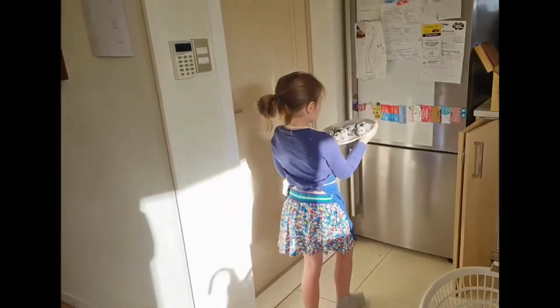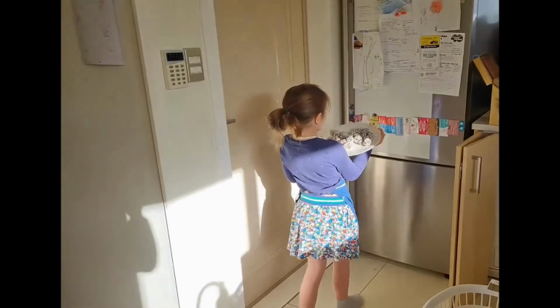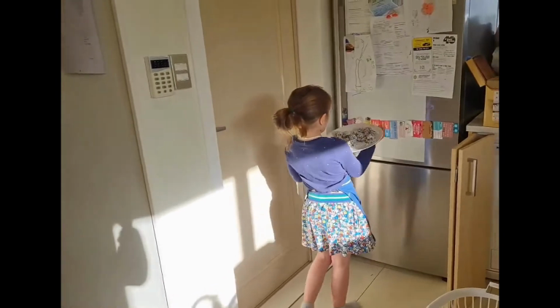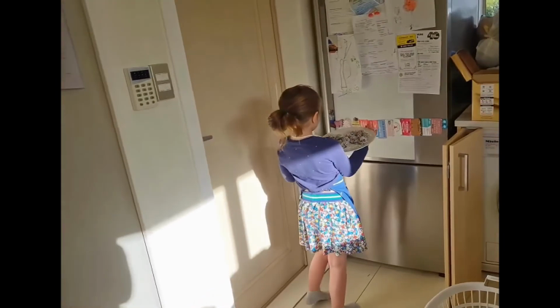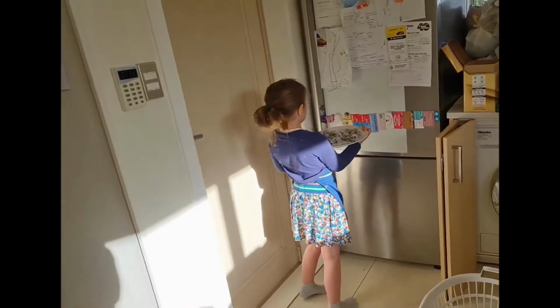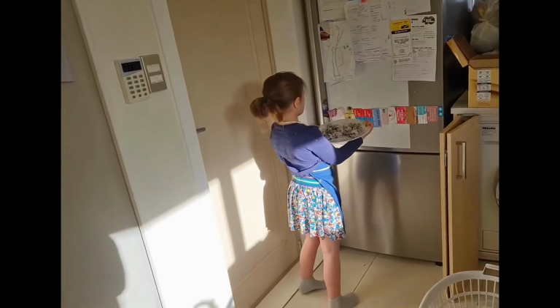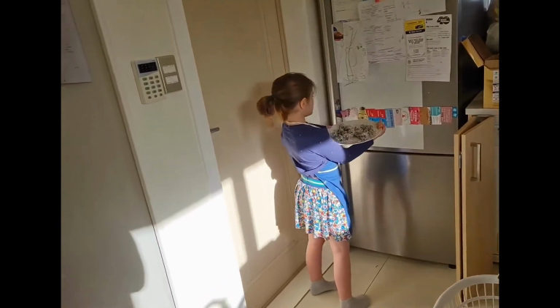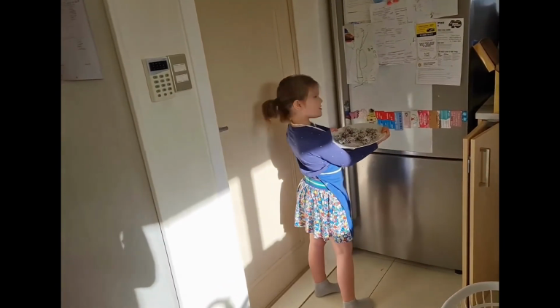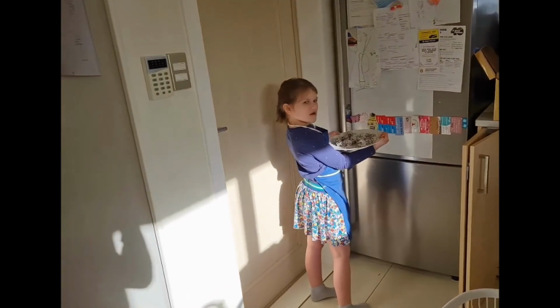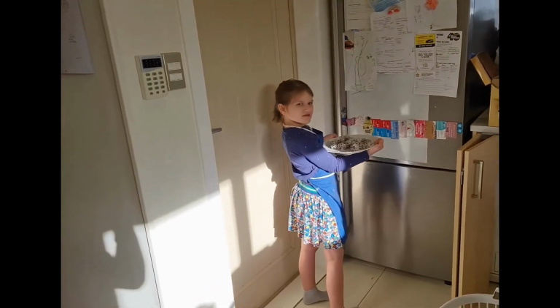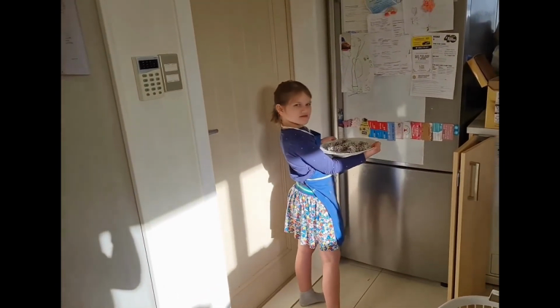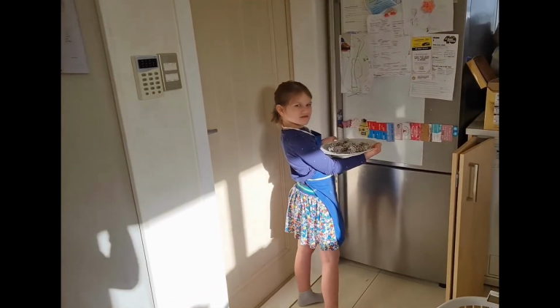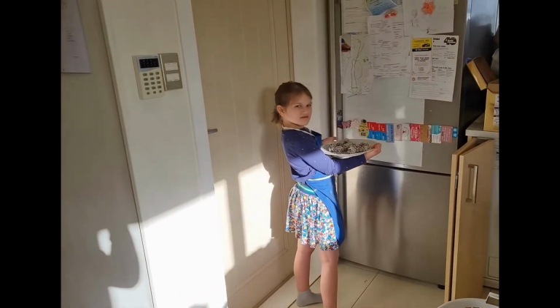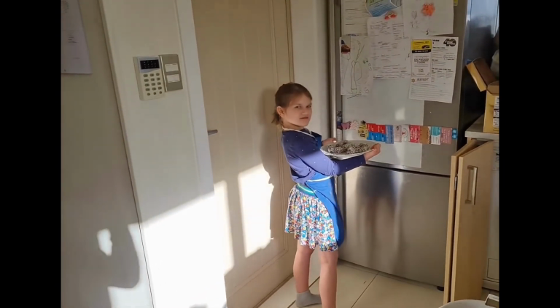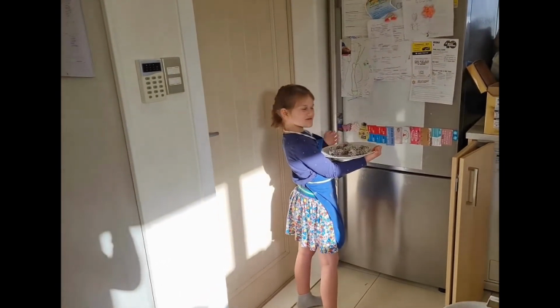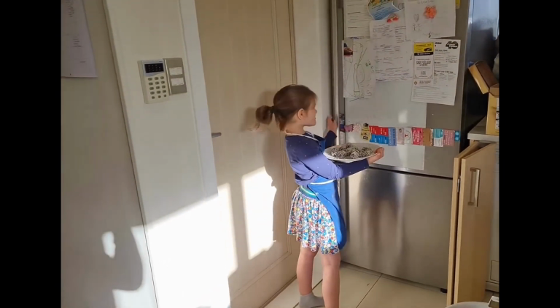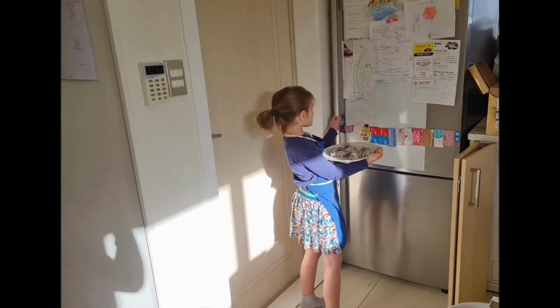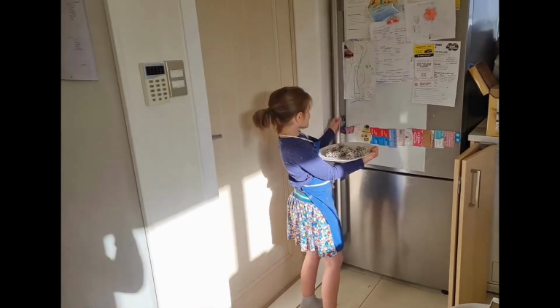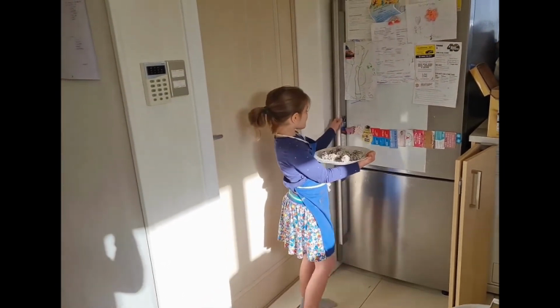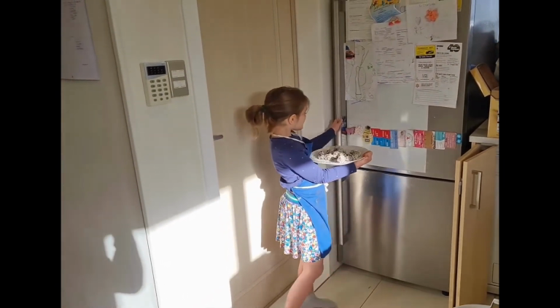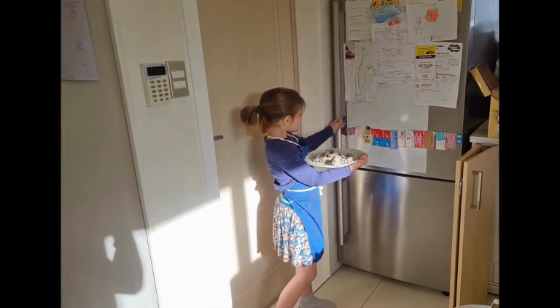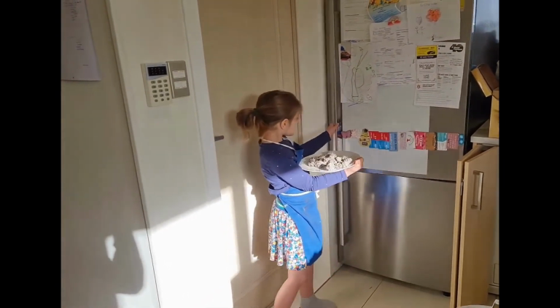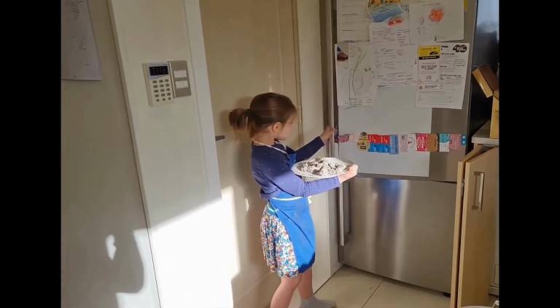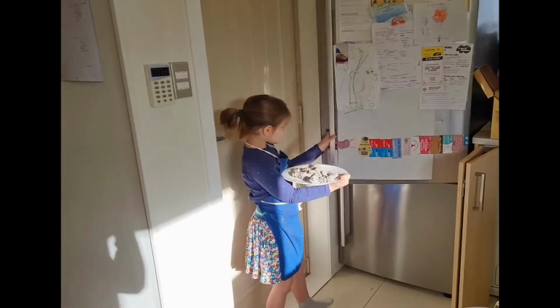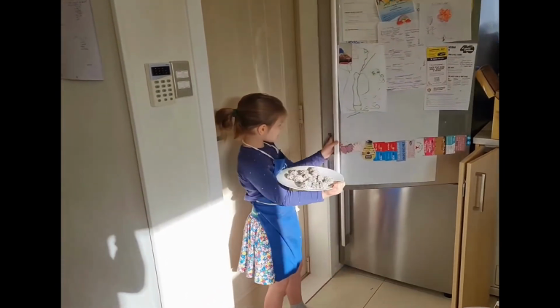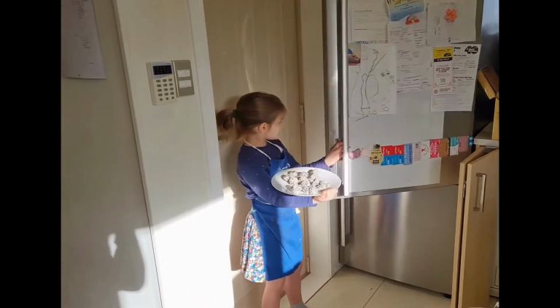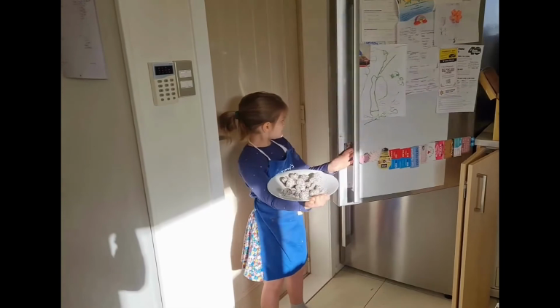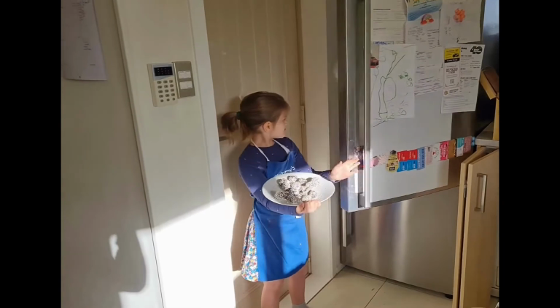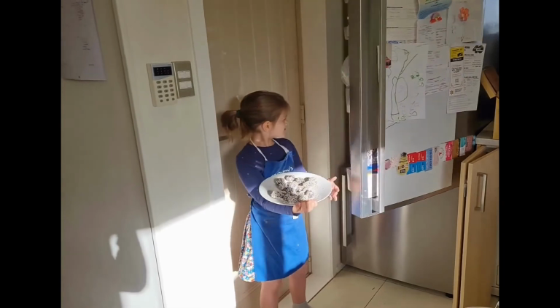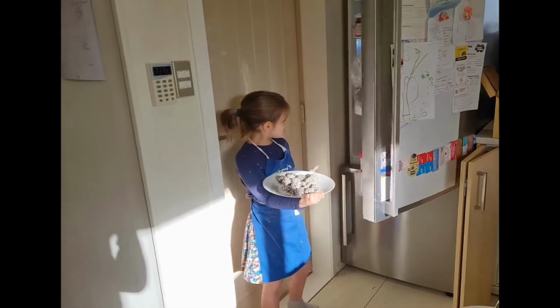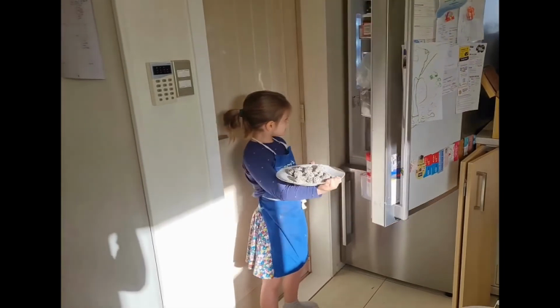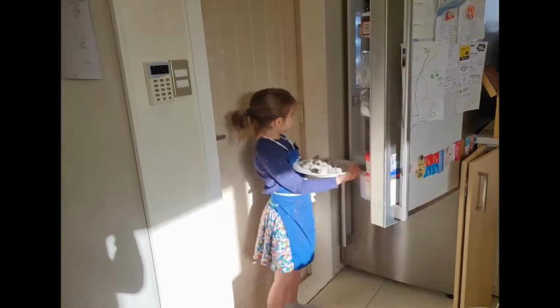Now it's time to put the bliss balls in the fridge. They need to be chilled until they're firm and easy to hold.